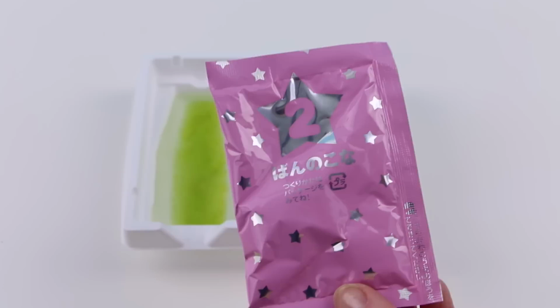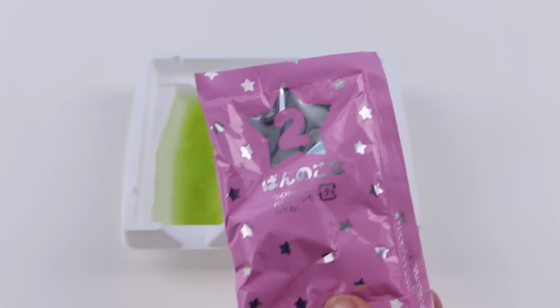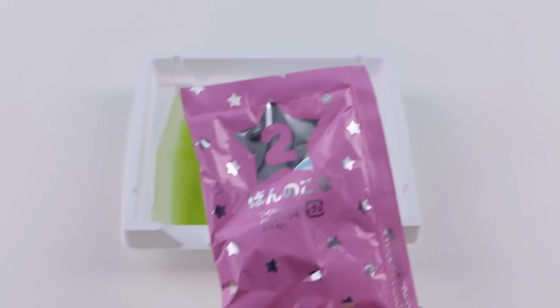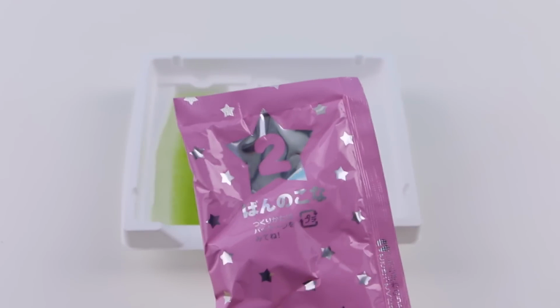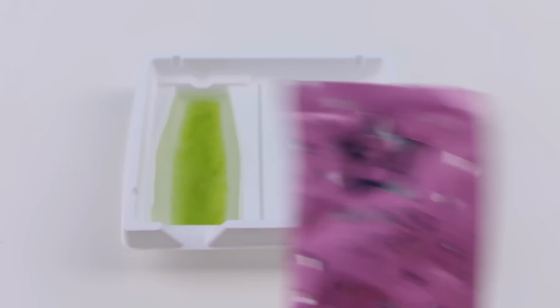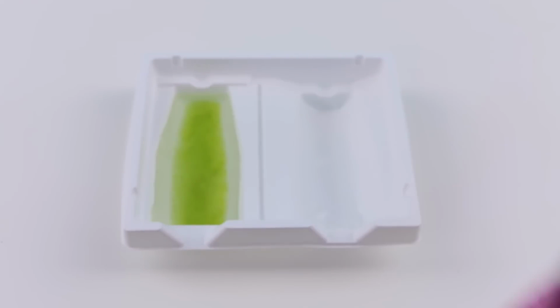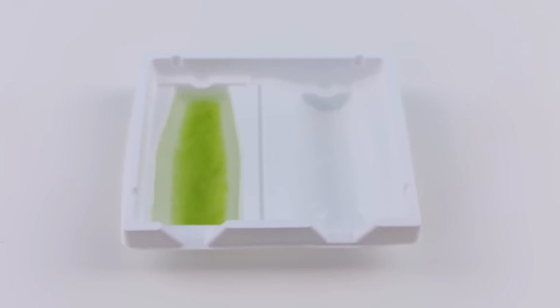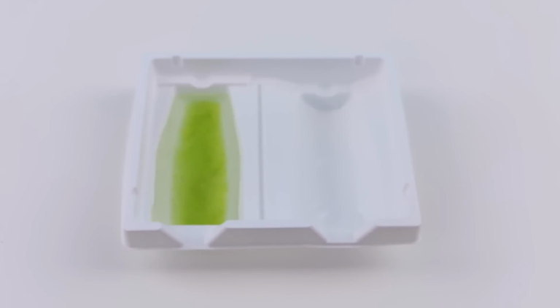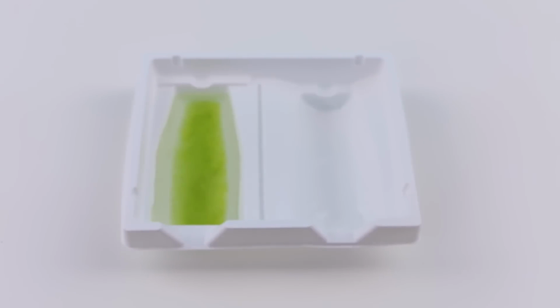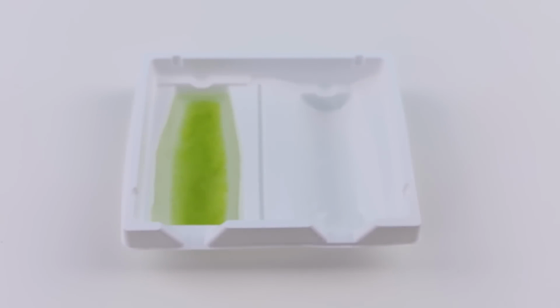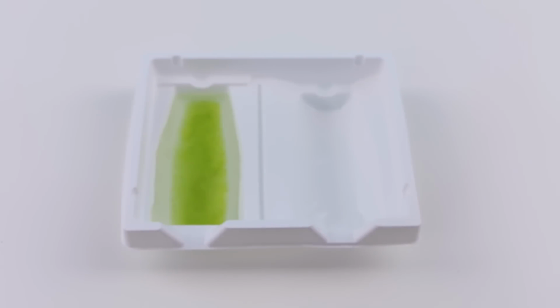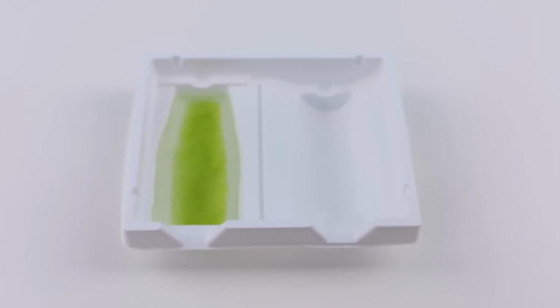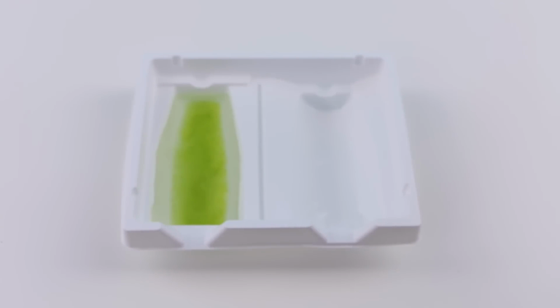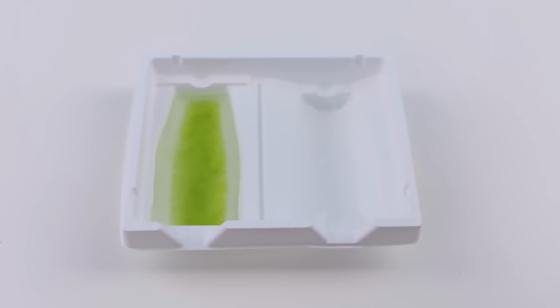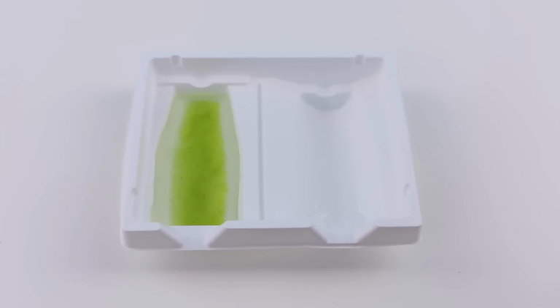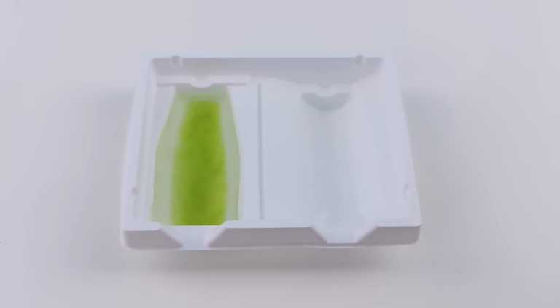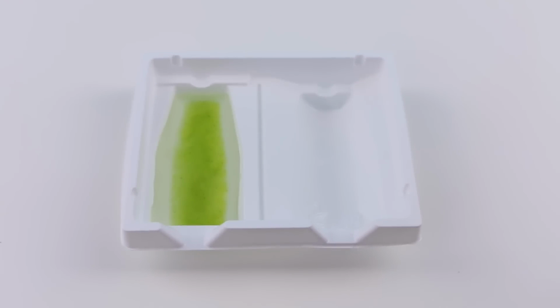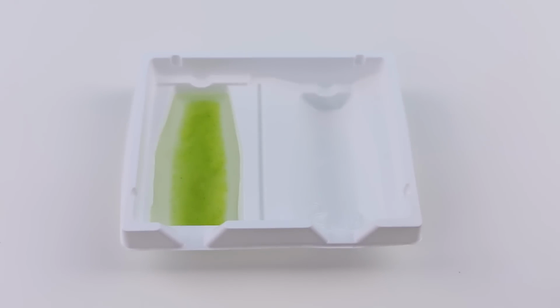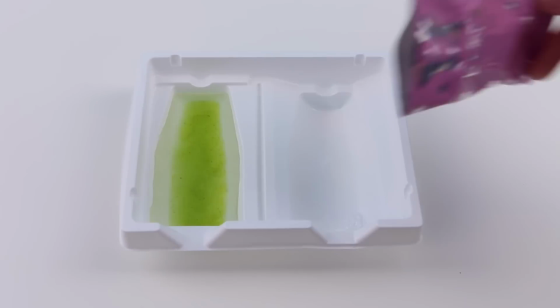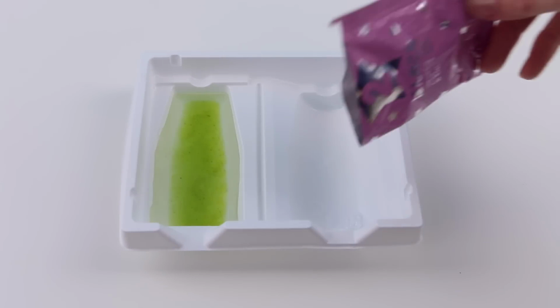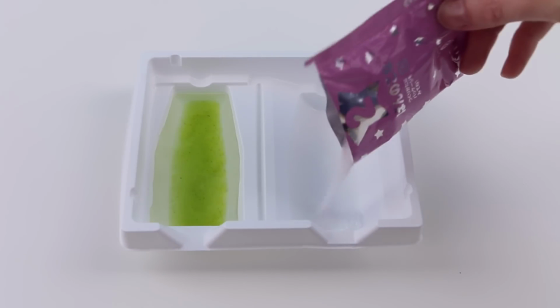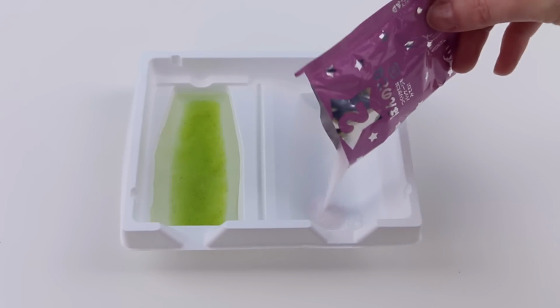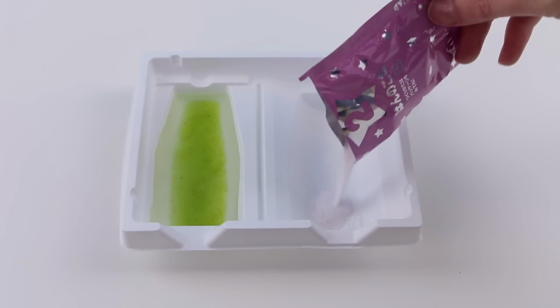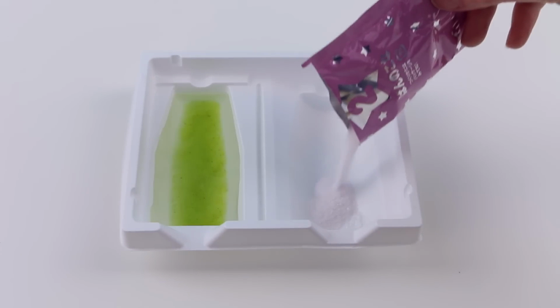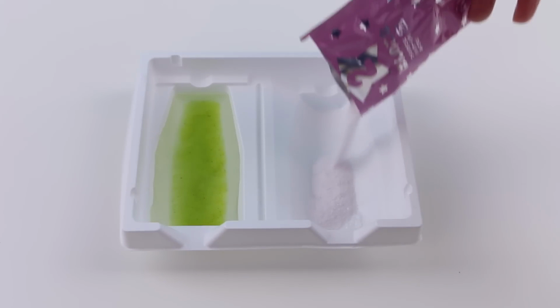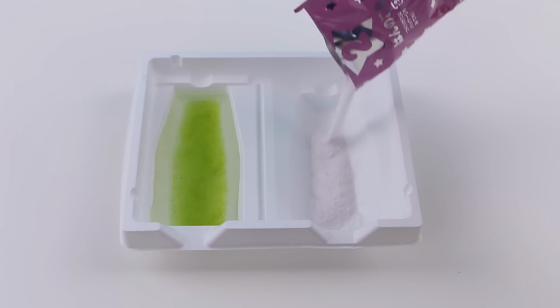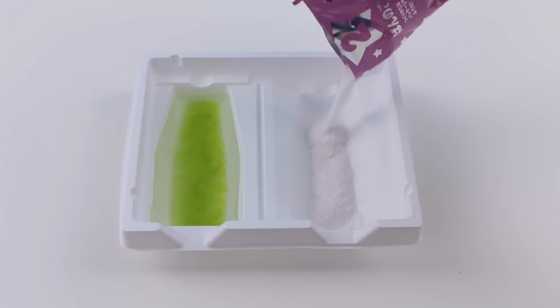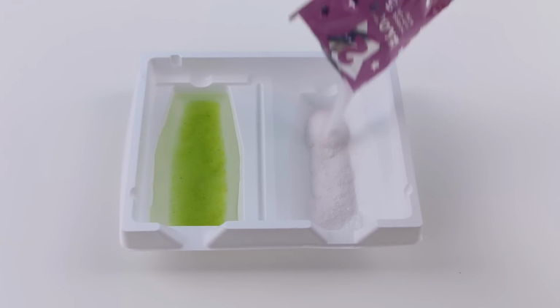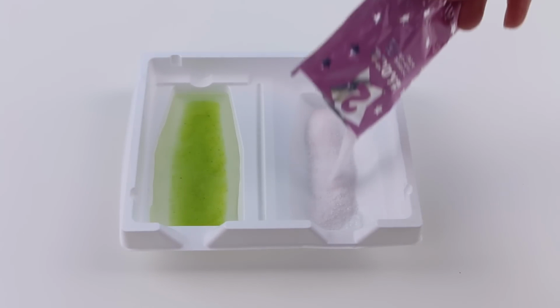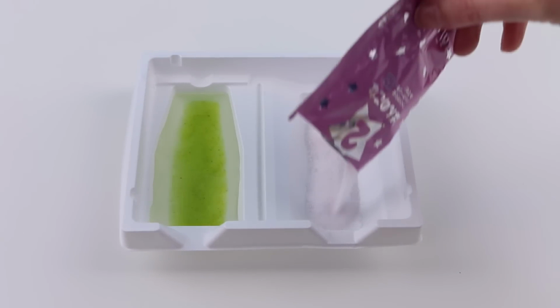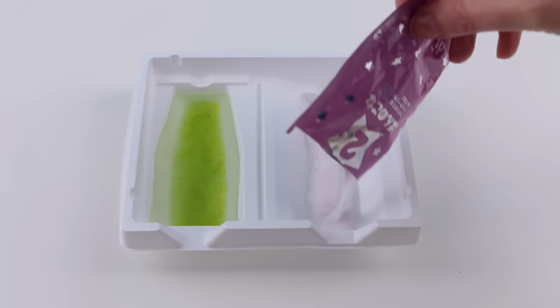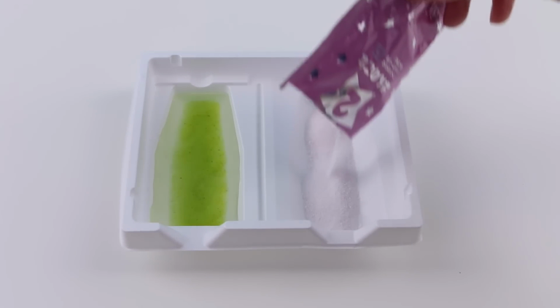Now I'll grab the pink number two packet, open it up, and pour it into the right side of the plastic tray.